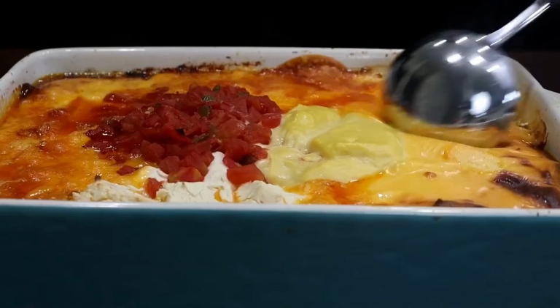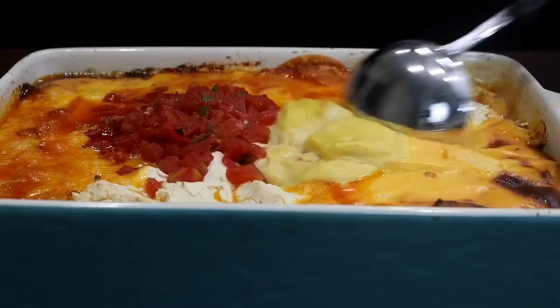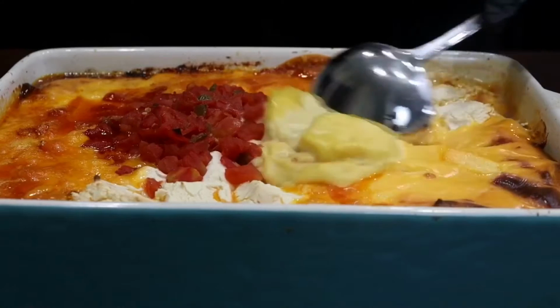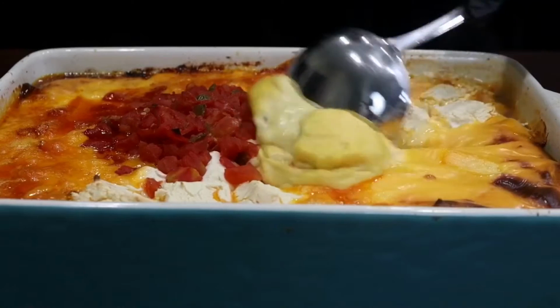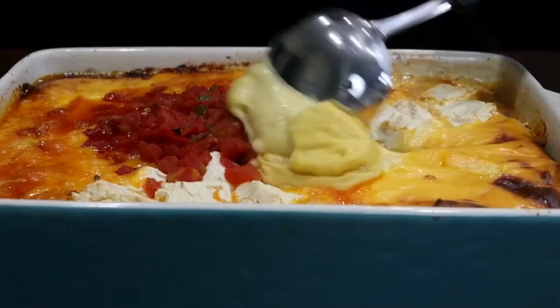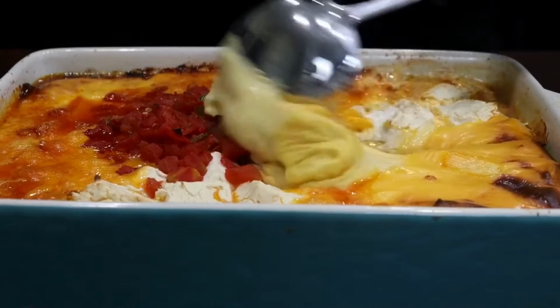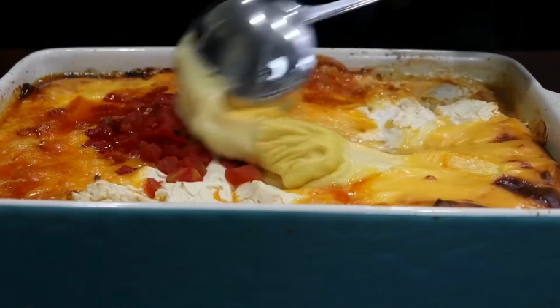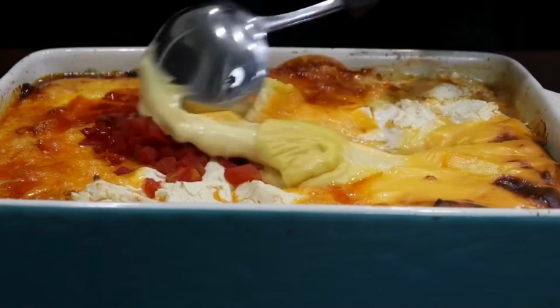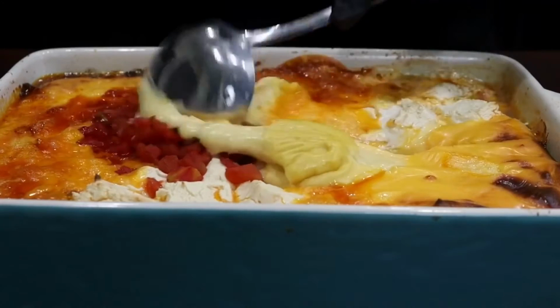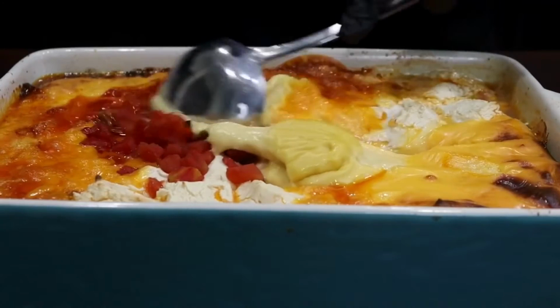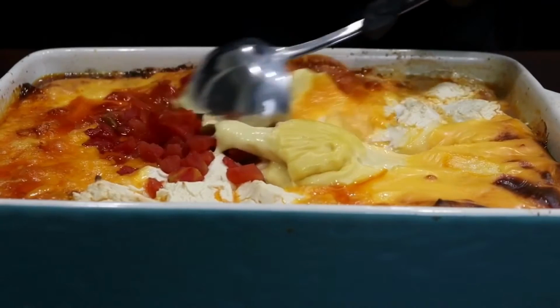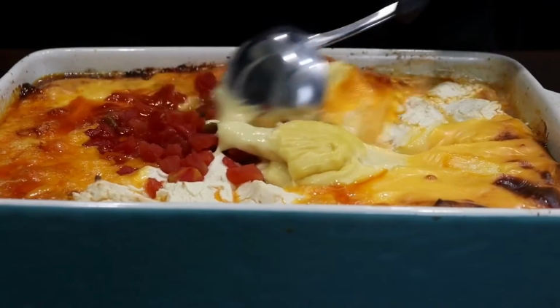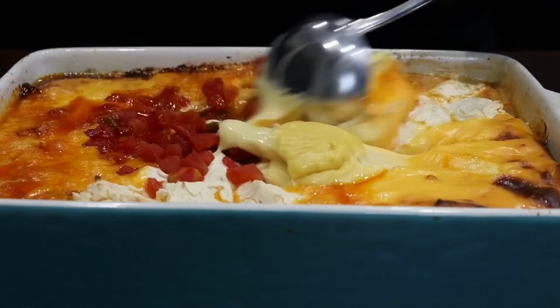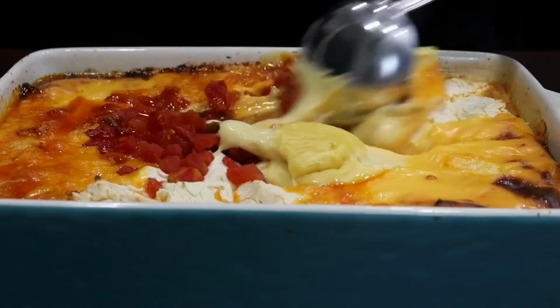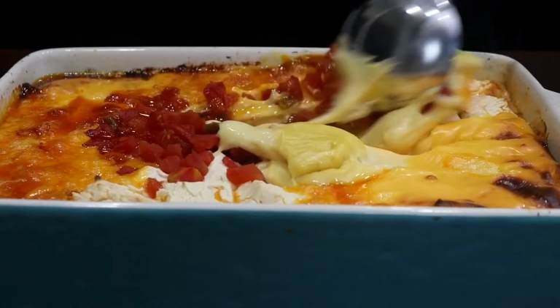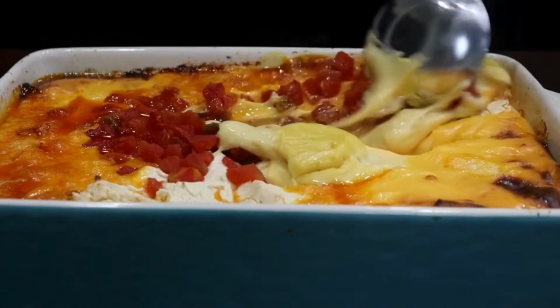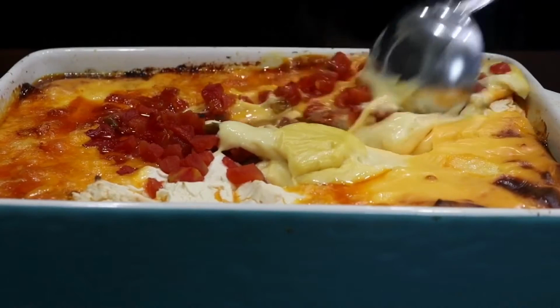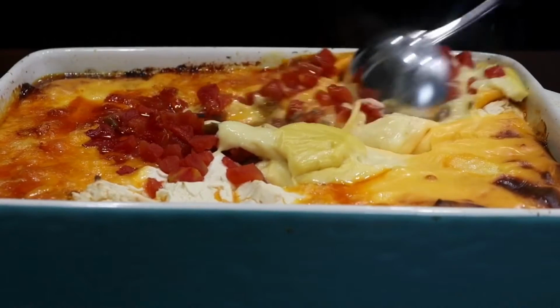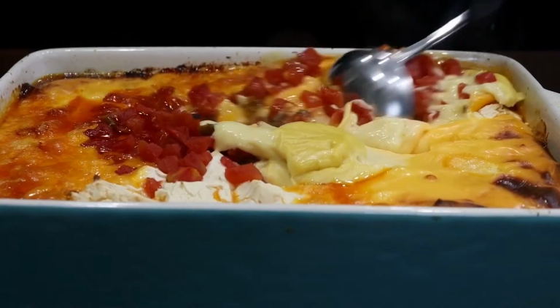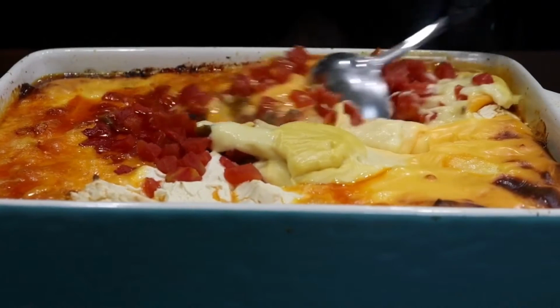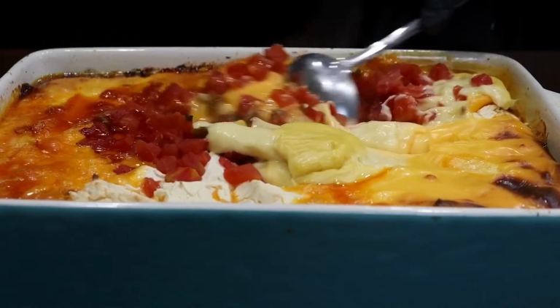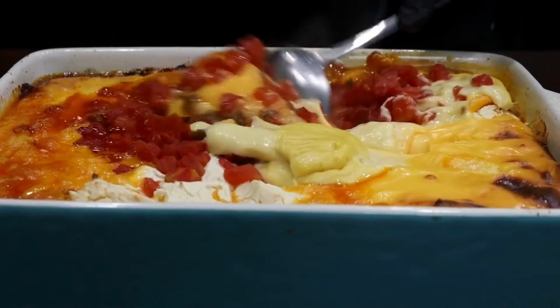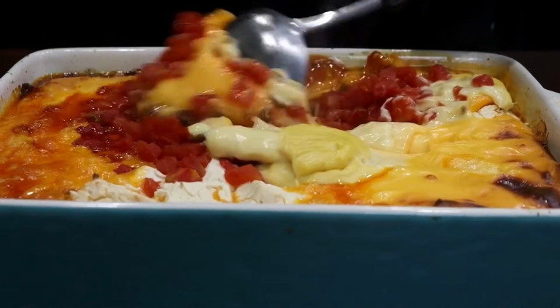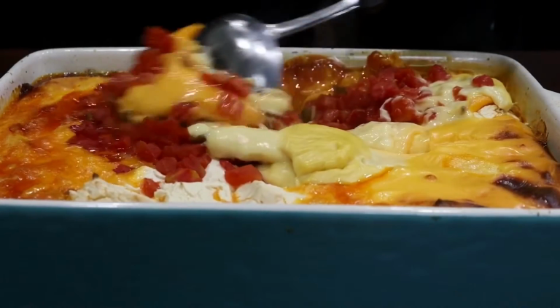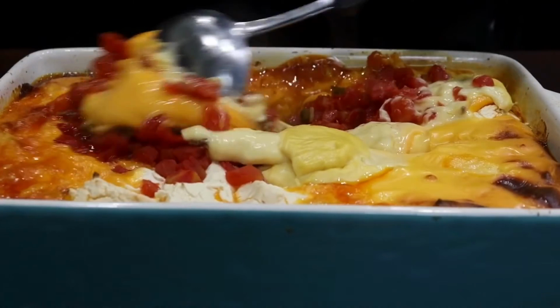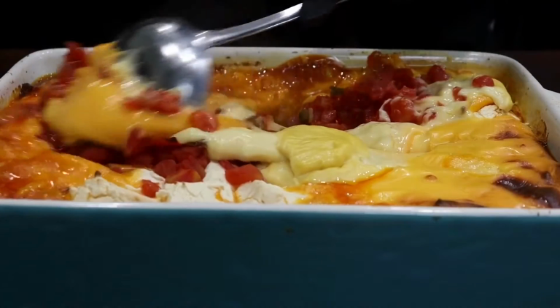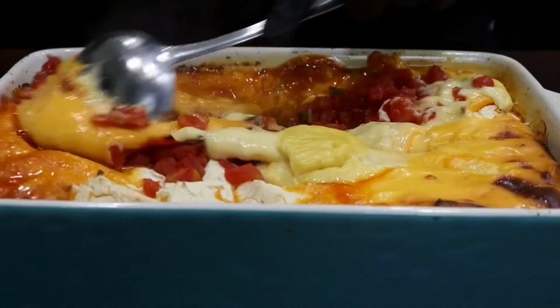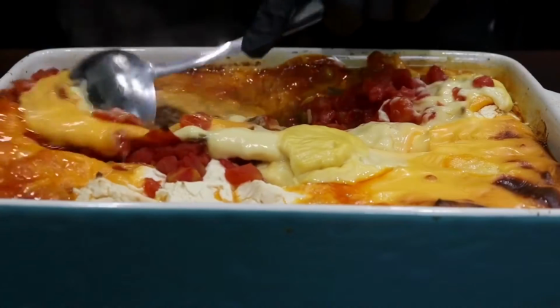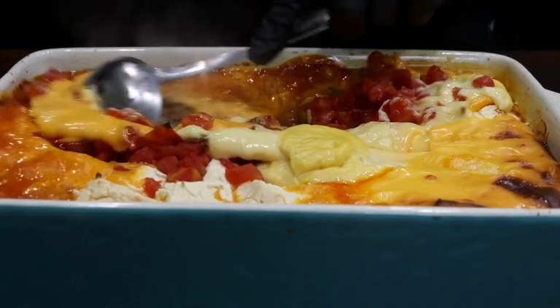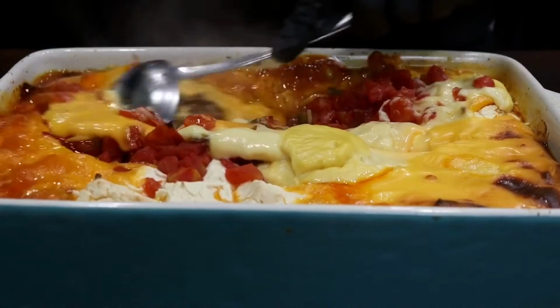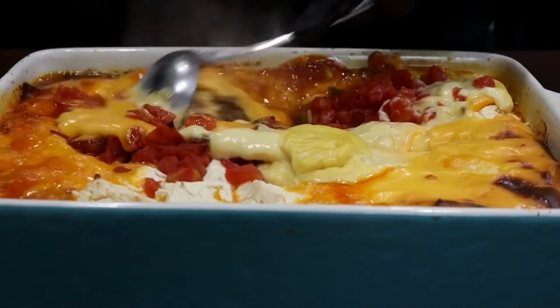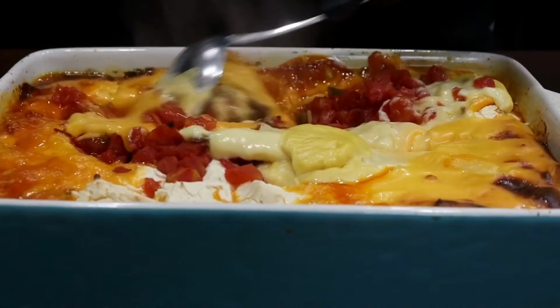Hey y'all, welcome back for another episode with Chaz's Lifestyle. Today we're making Rotel Dip for game night.